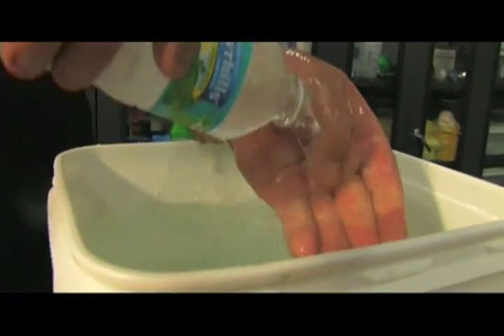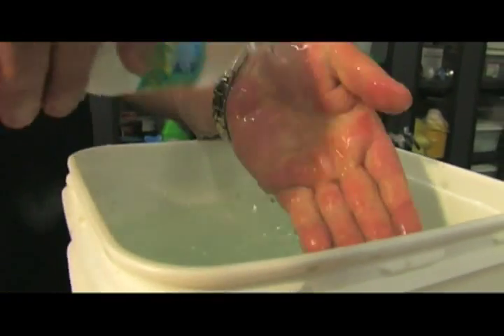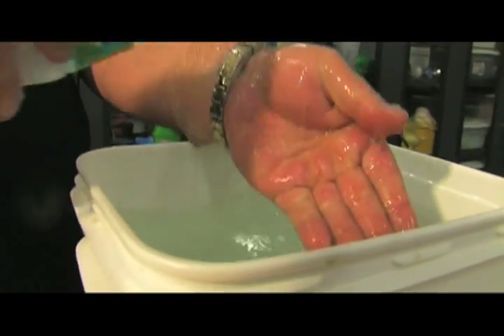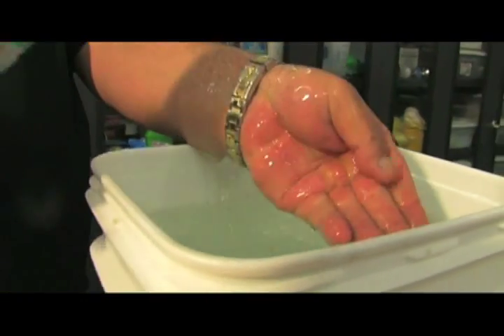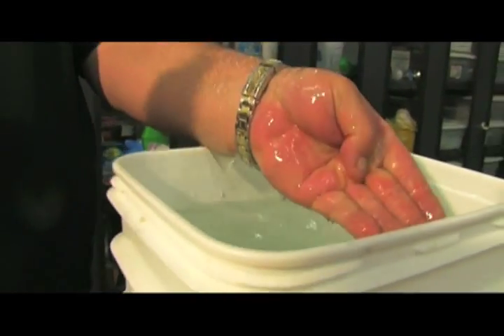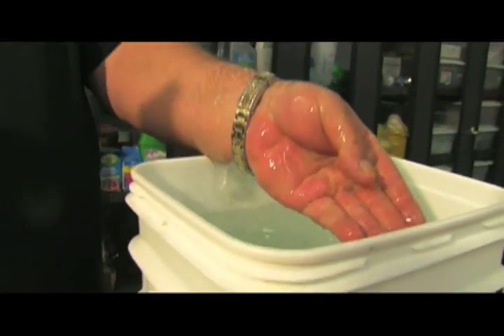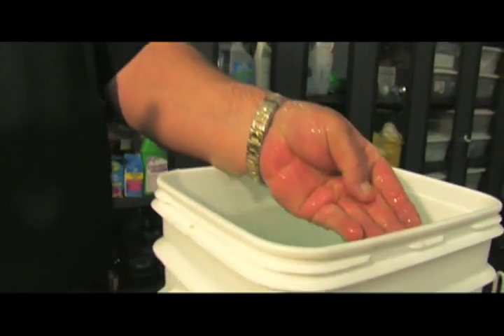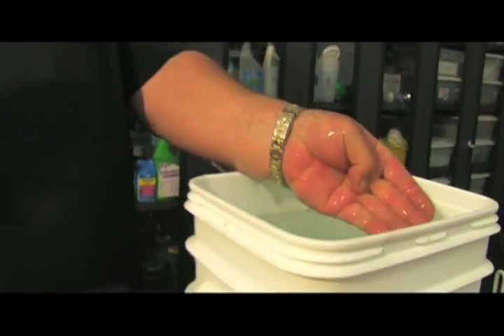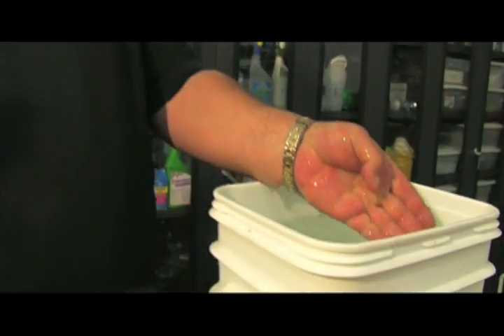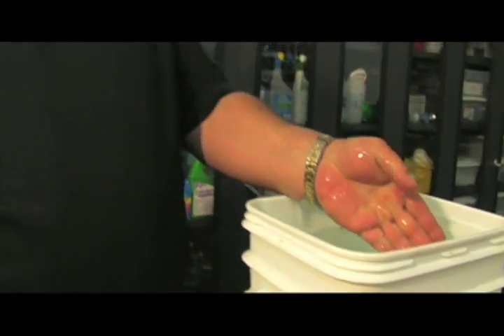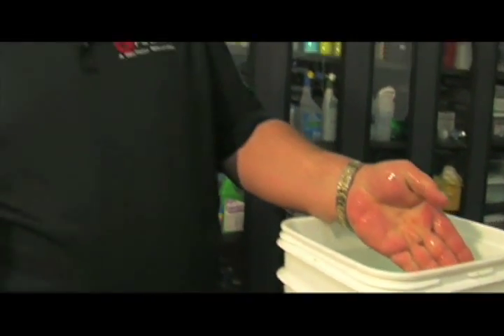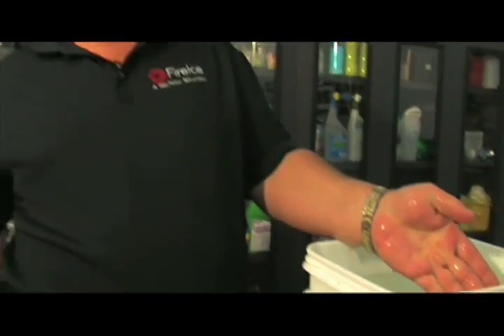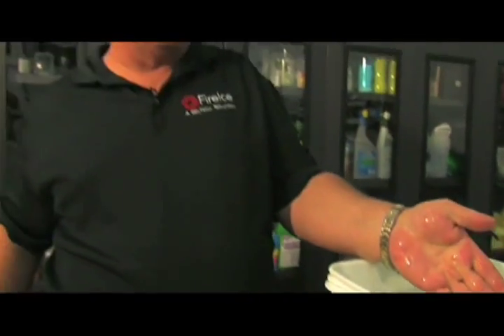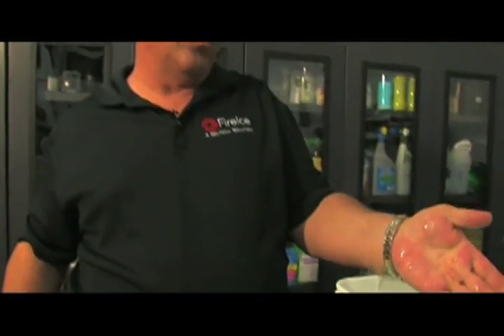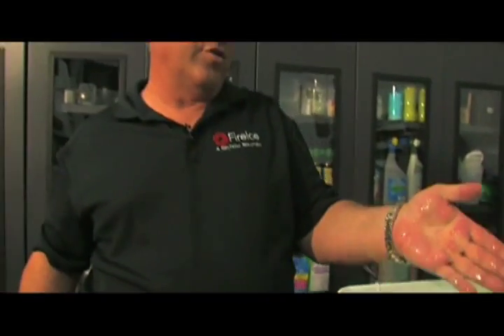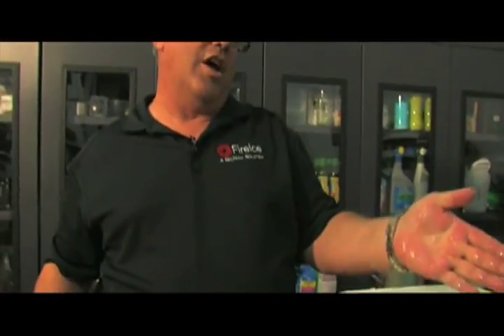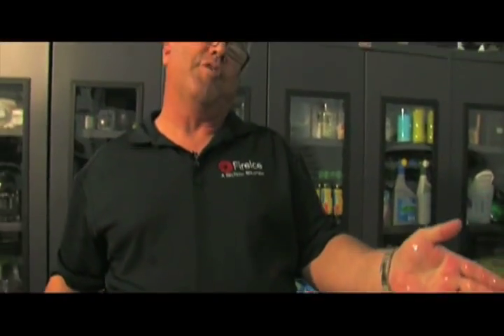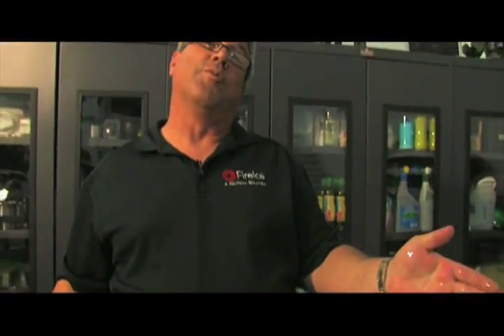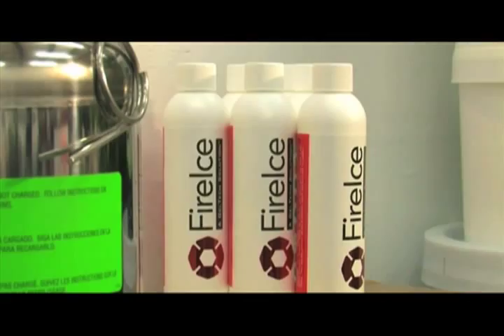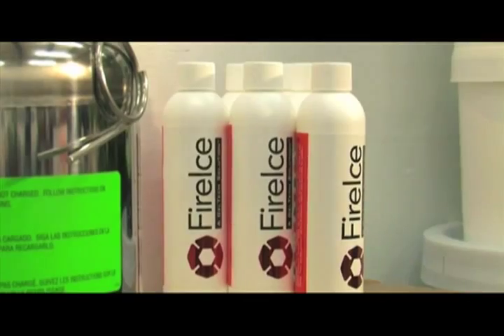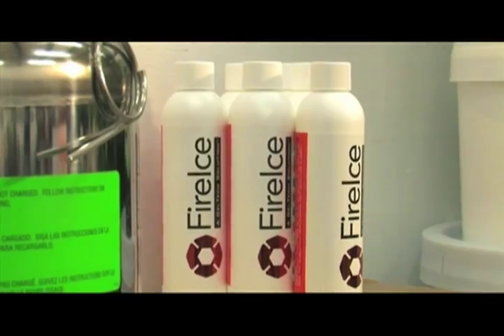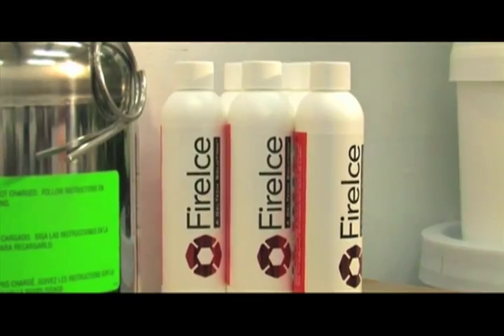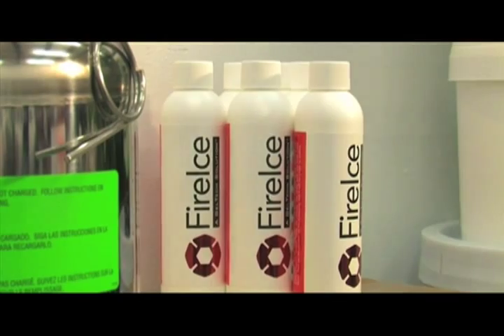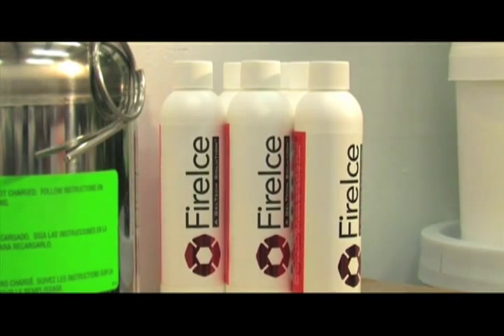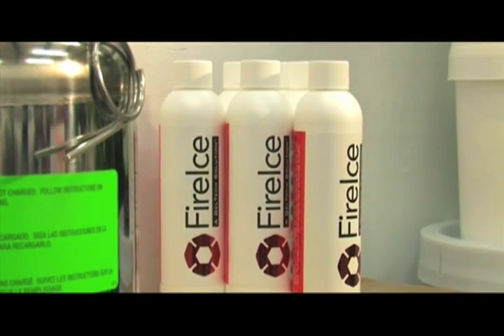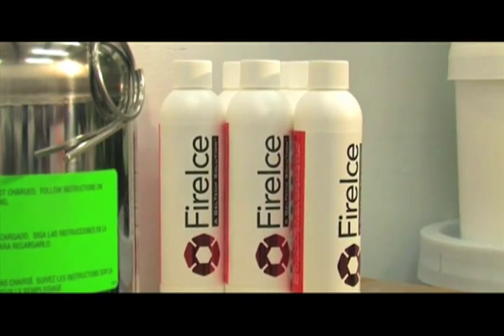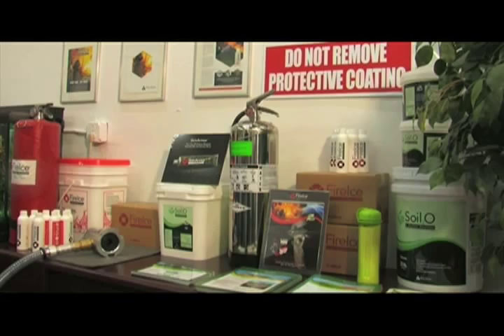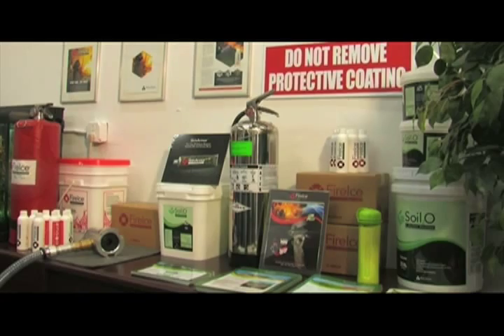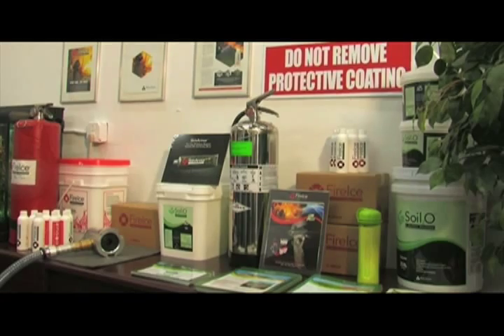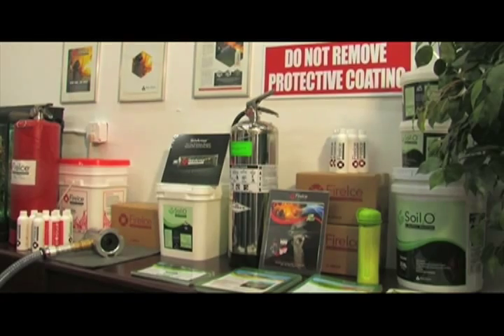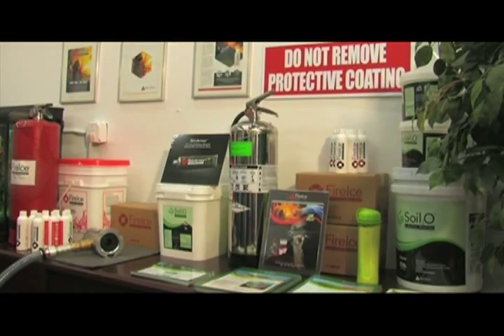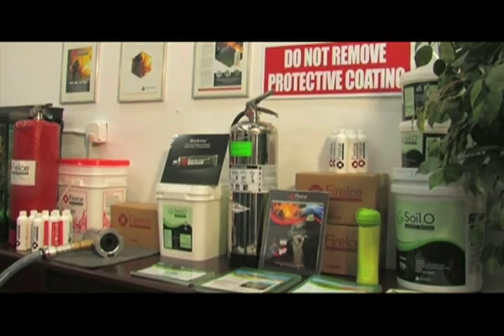I am squeaky clean. It's eco-friendly, non-toxic, and non-corrosive.